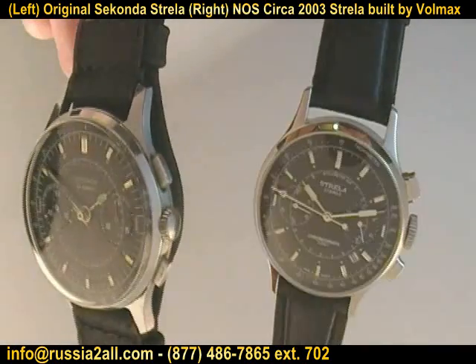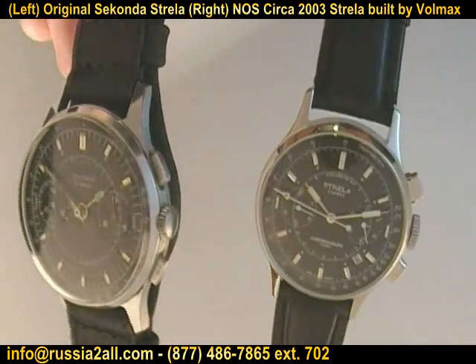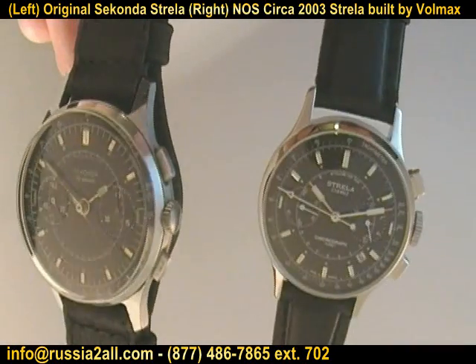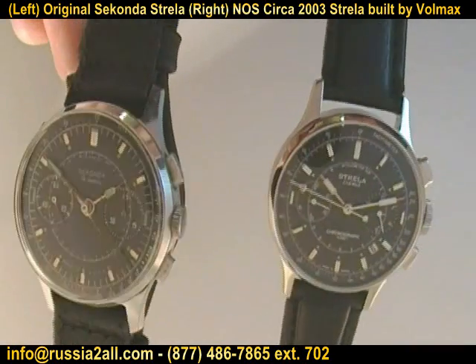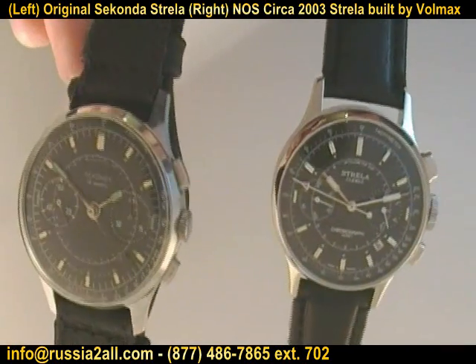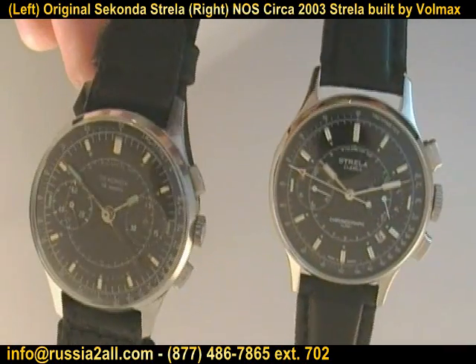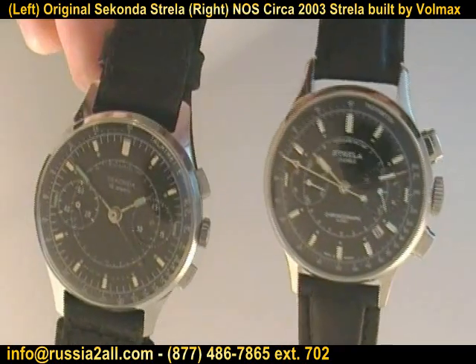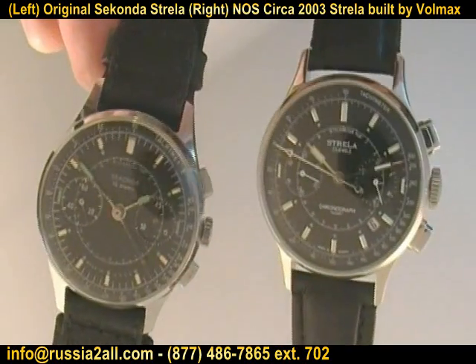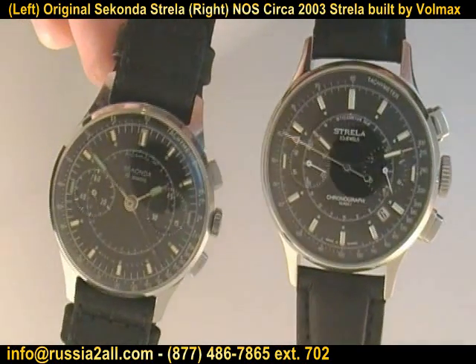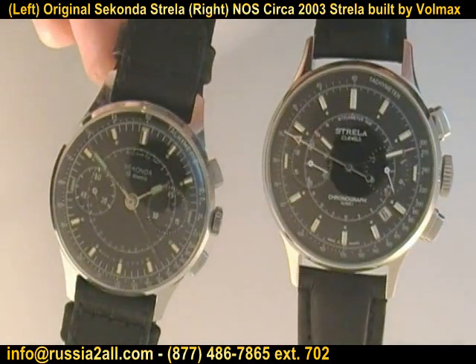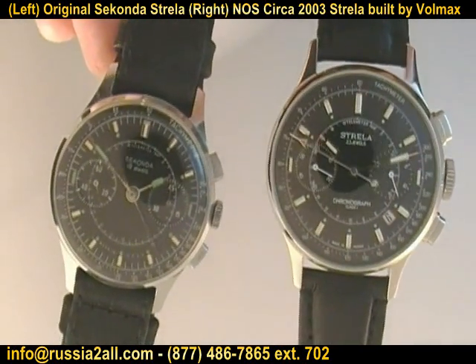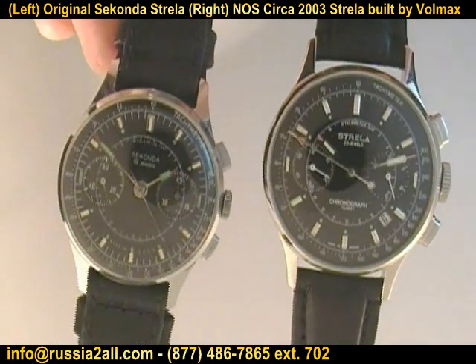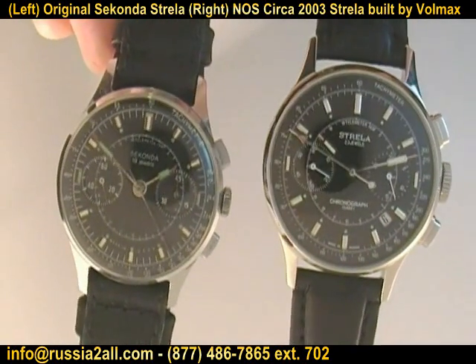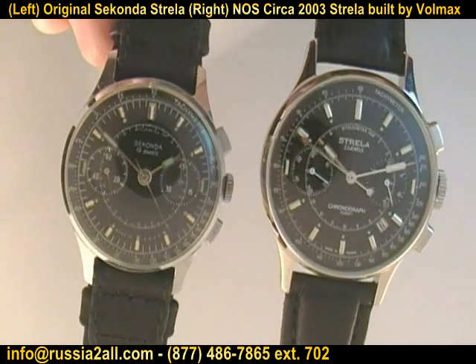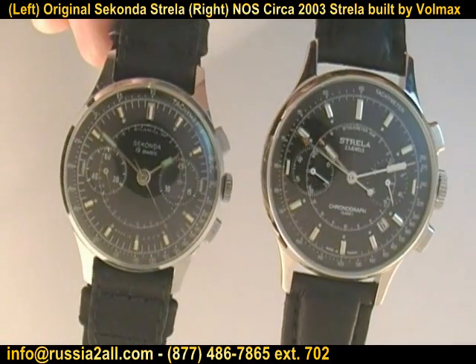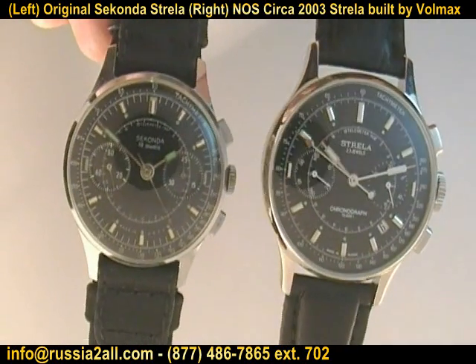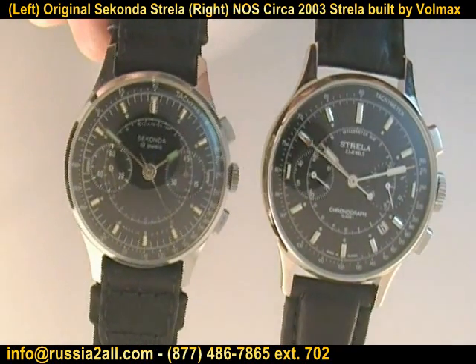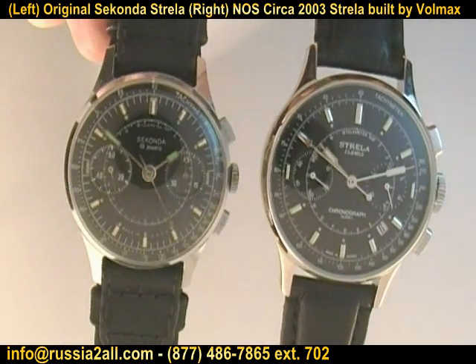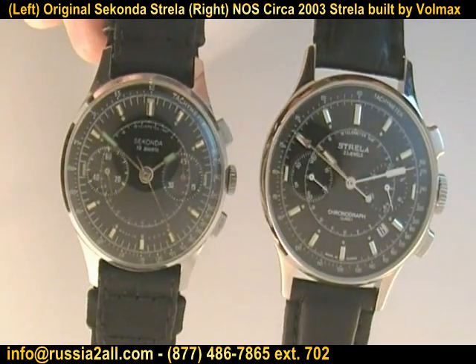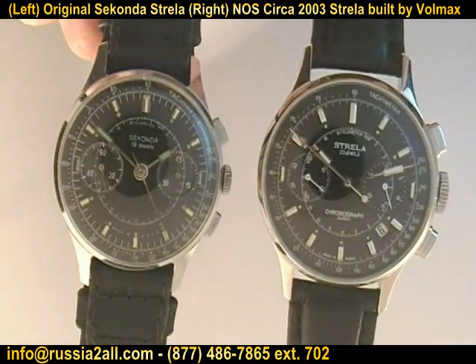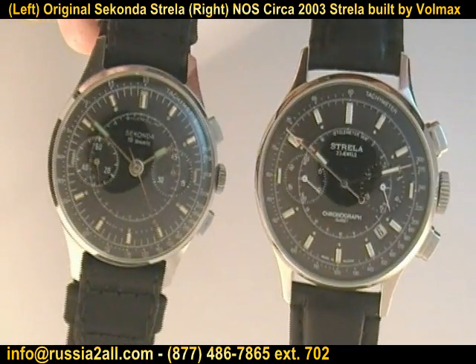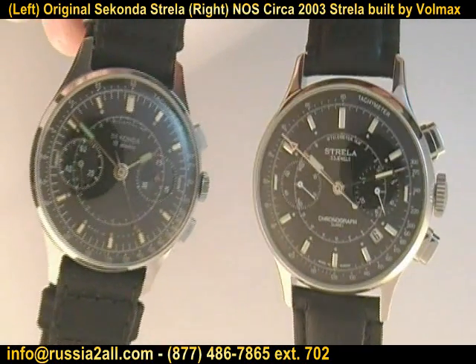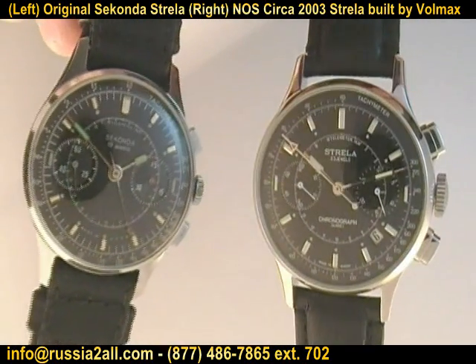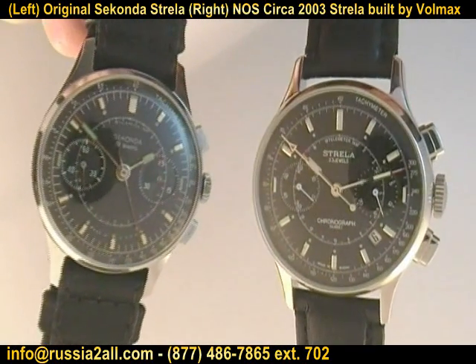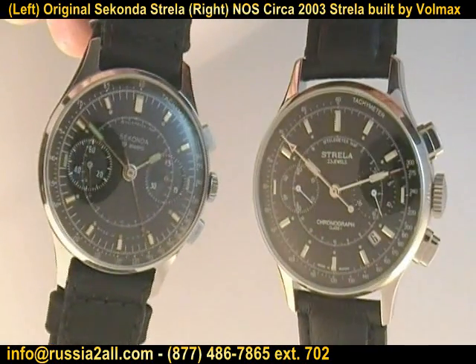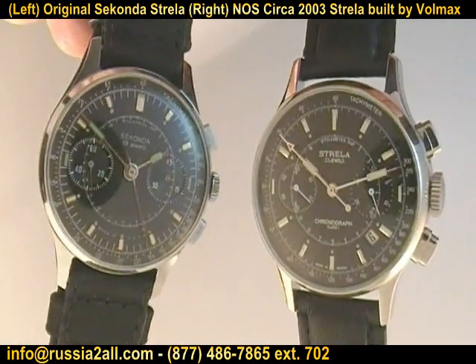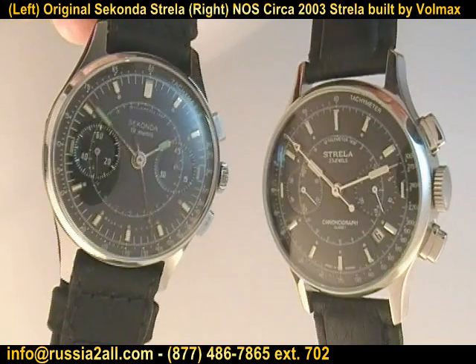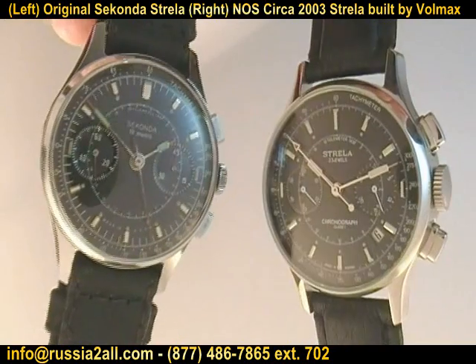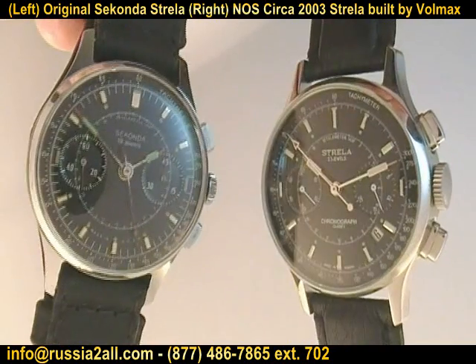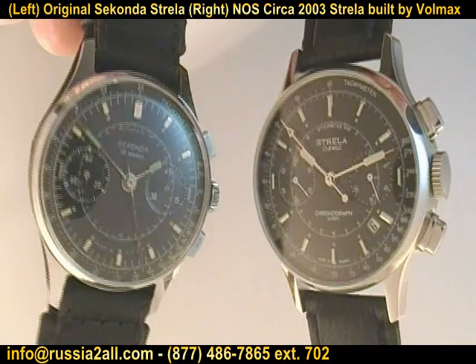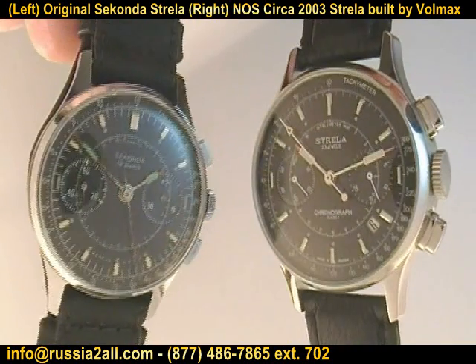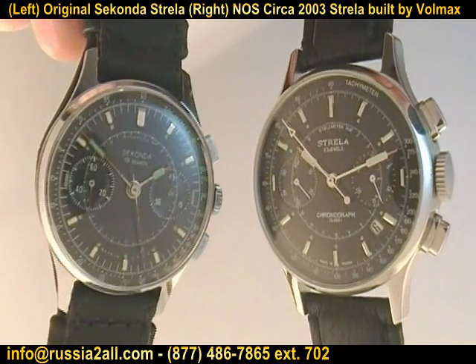Well, actually the two black ones — the most recent one by Sturmanski and this one. I just love both of those with the paddle hands.